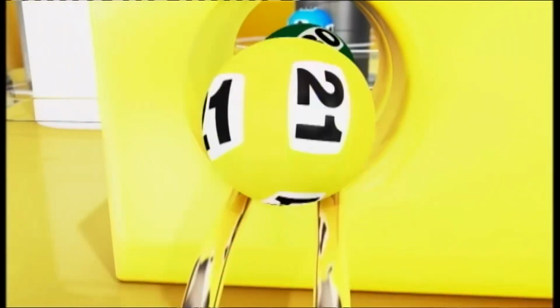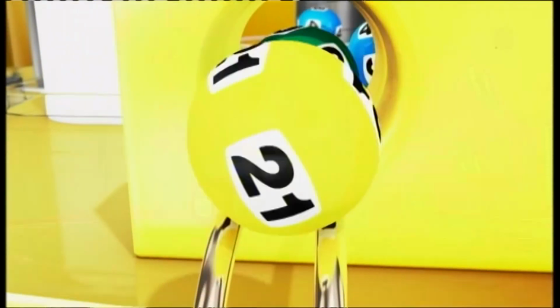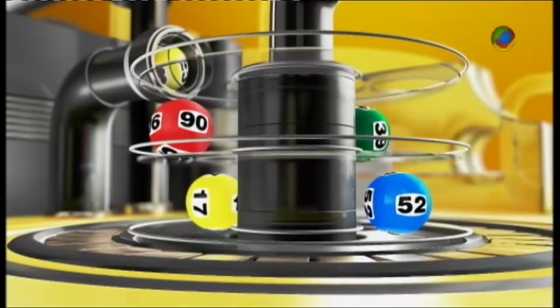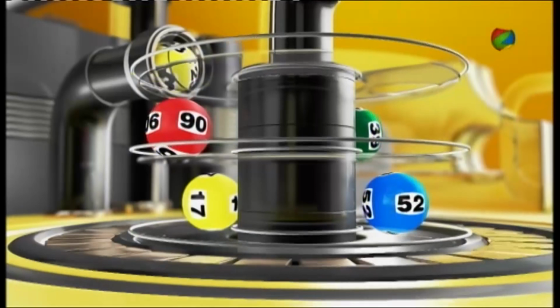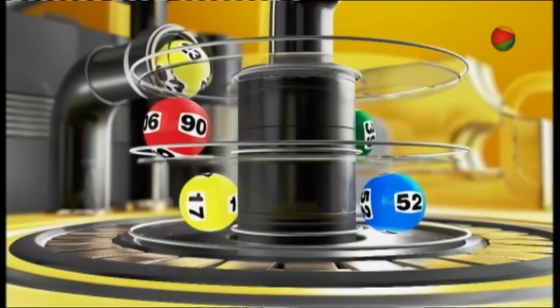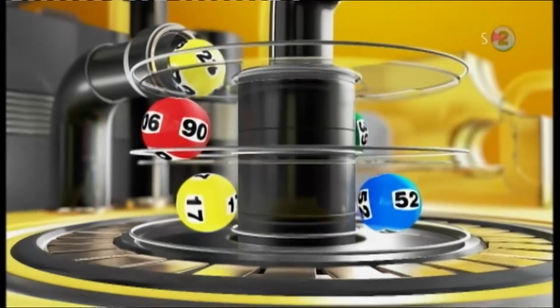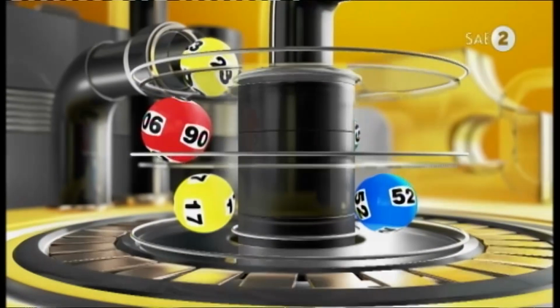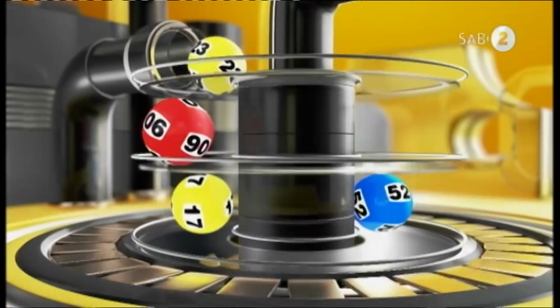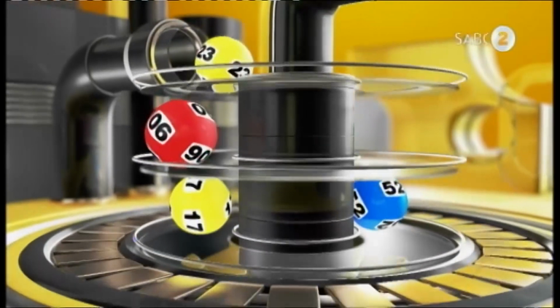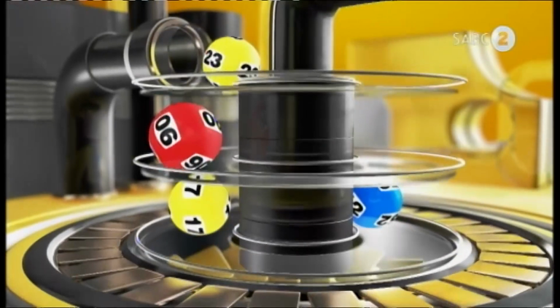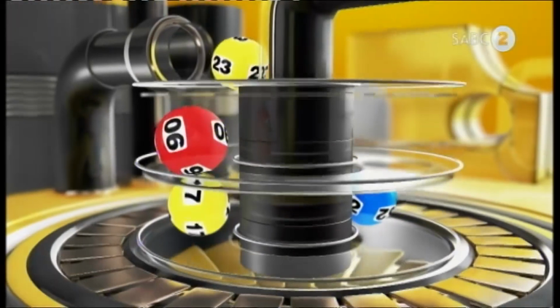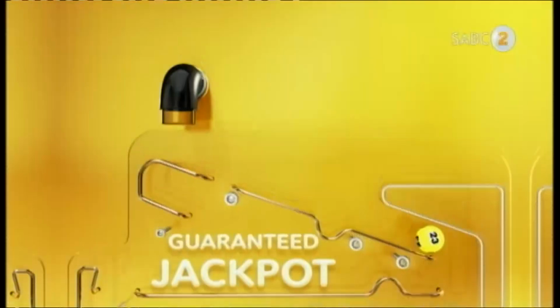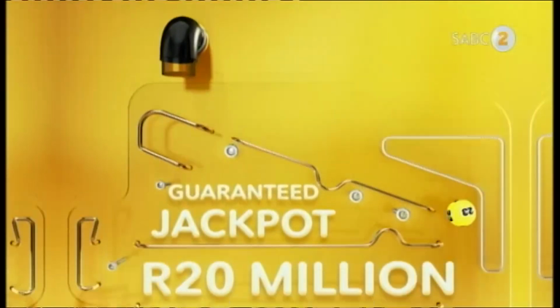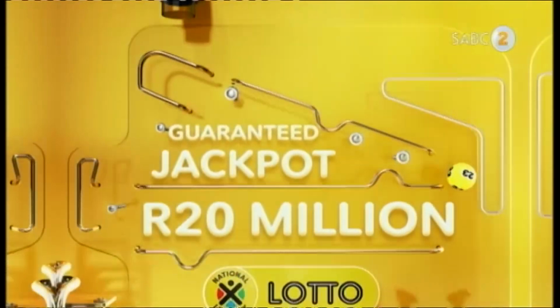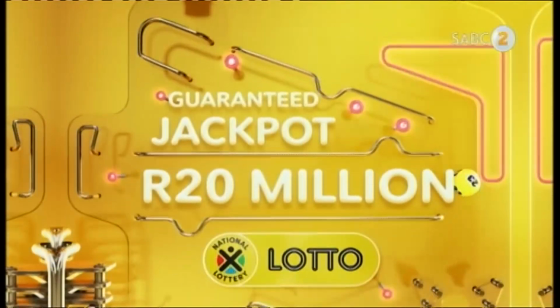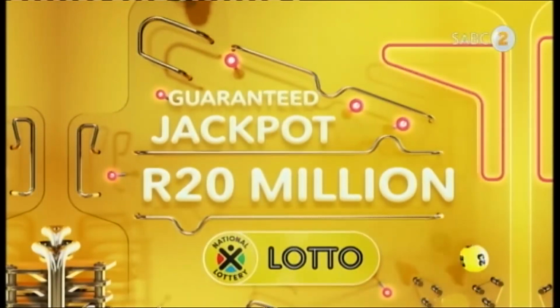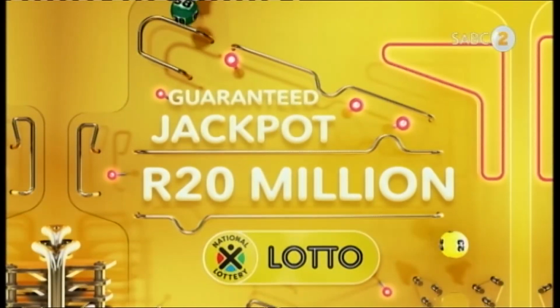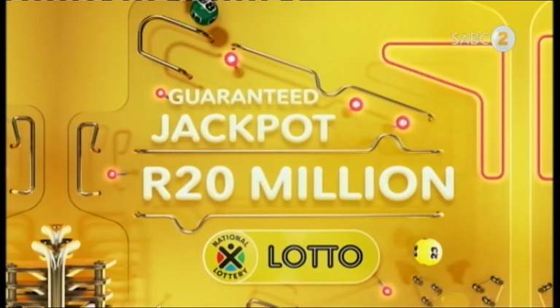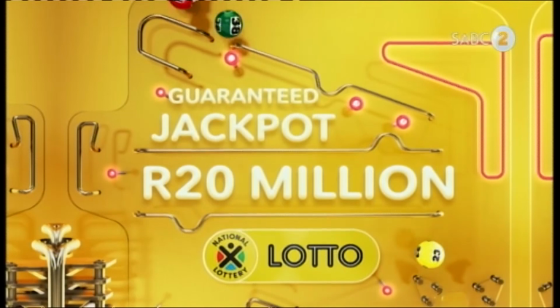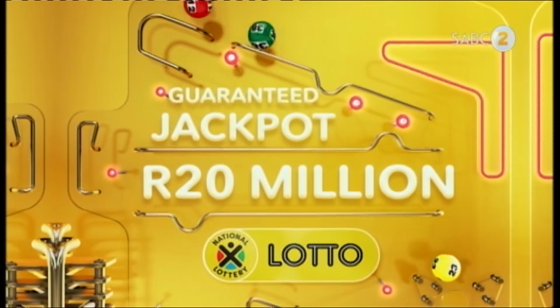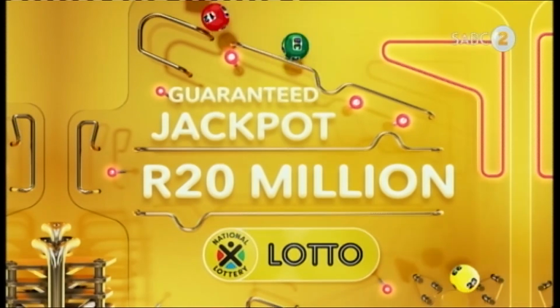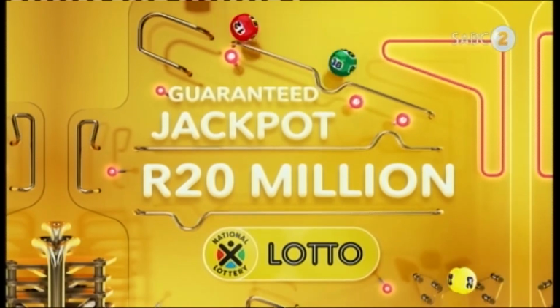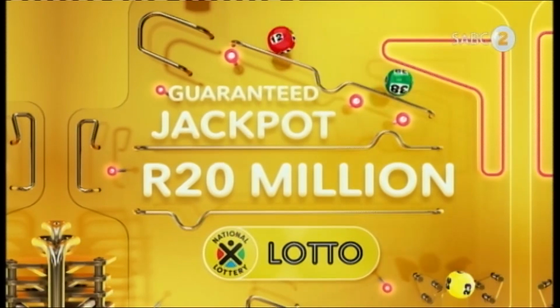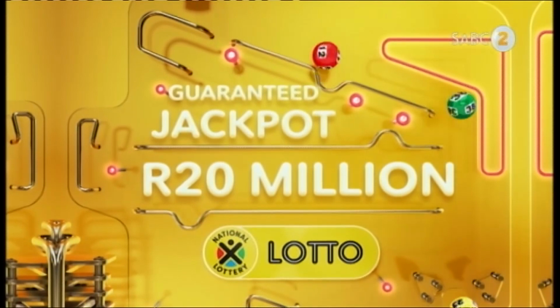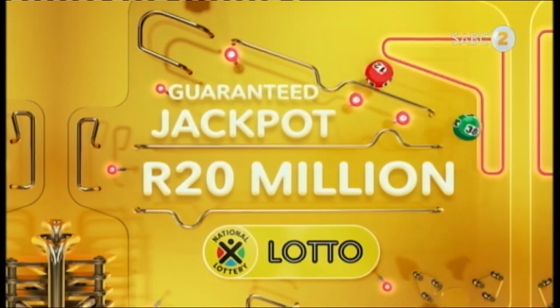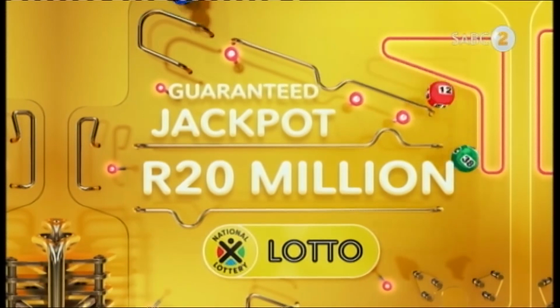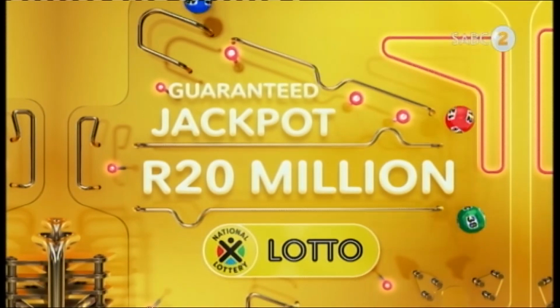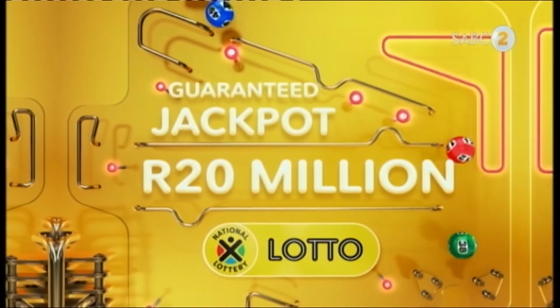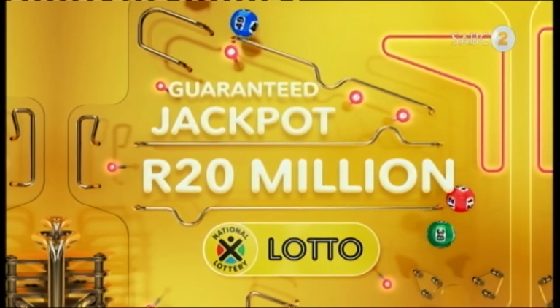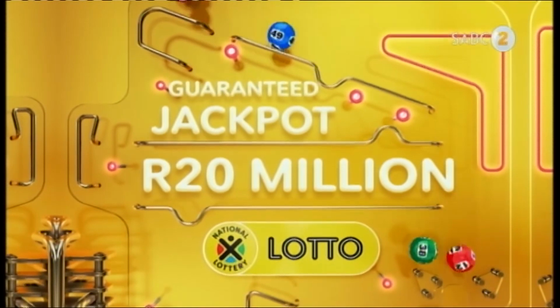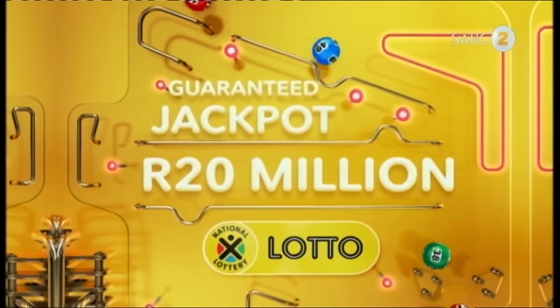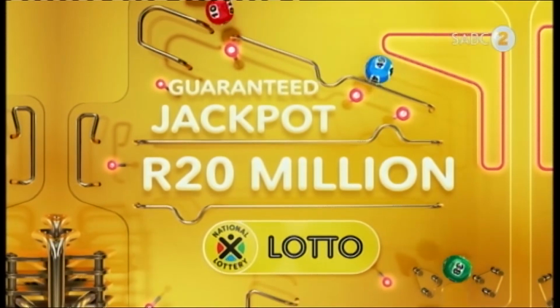This could be the draw that unlocks your dreams, making this weekend and many others unforgettable. The winning lotto numbers are...